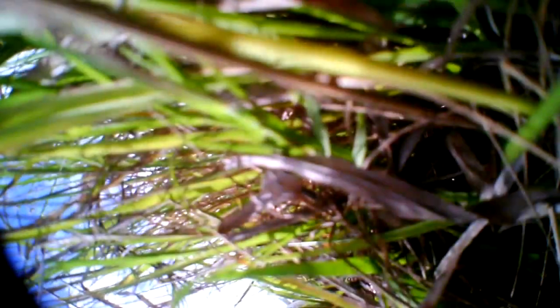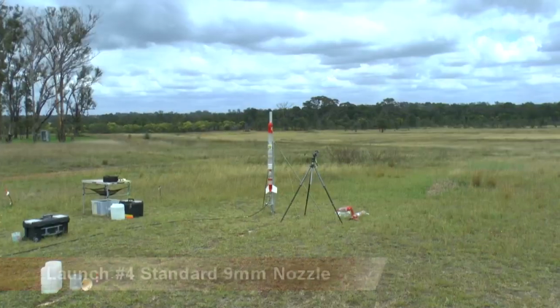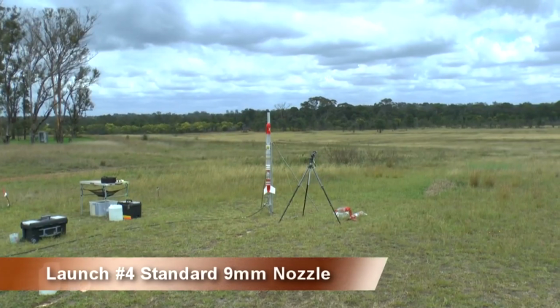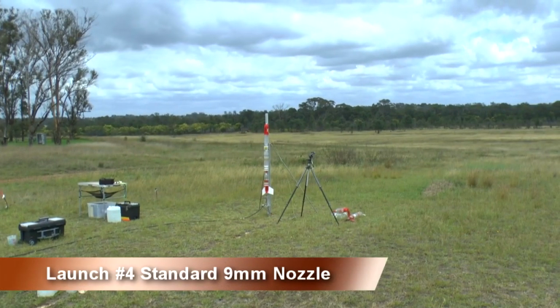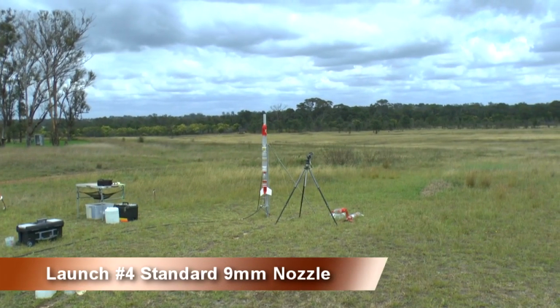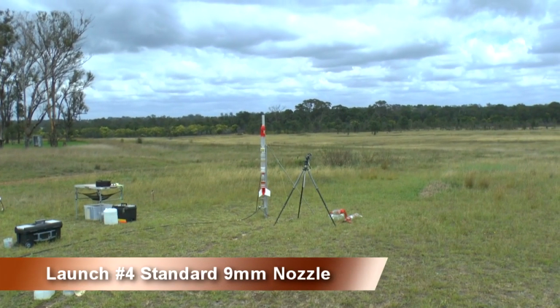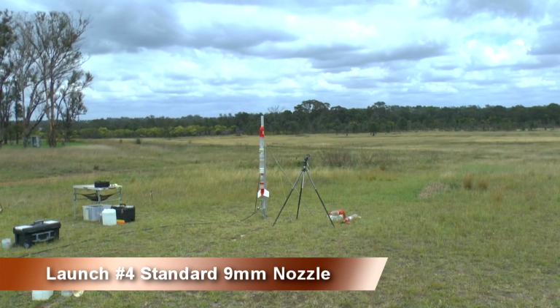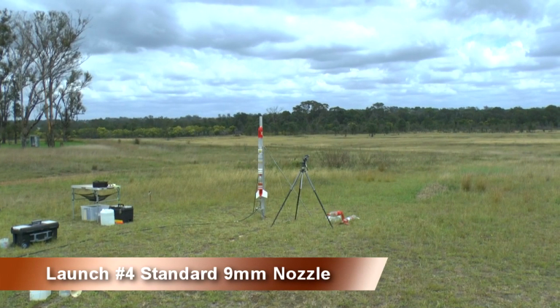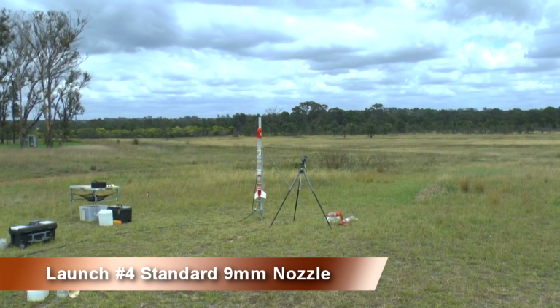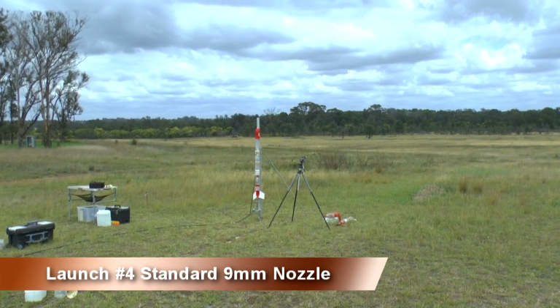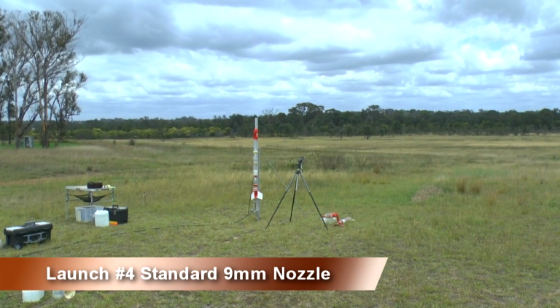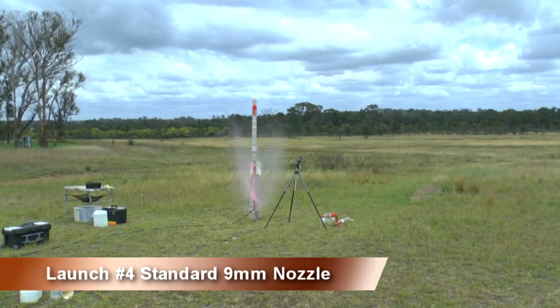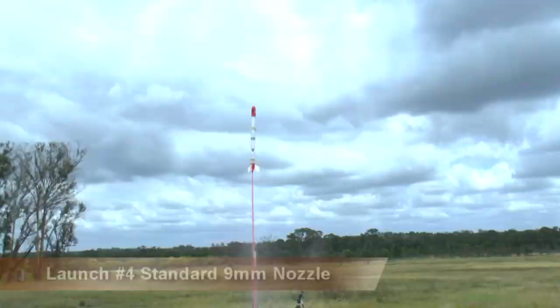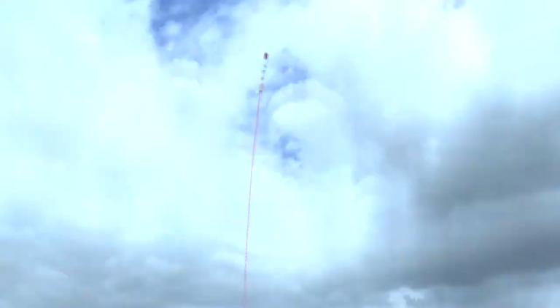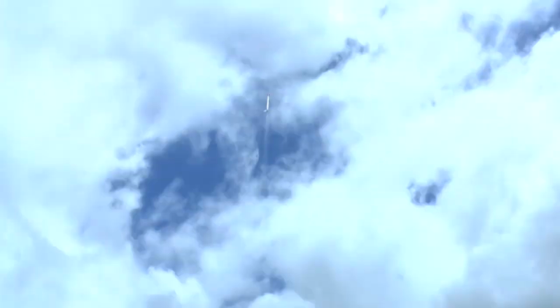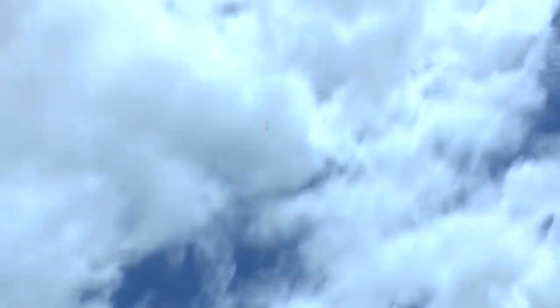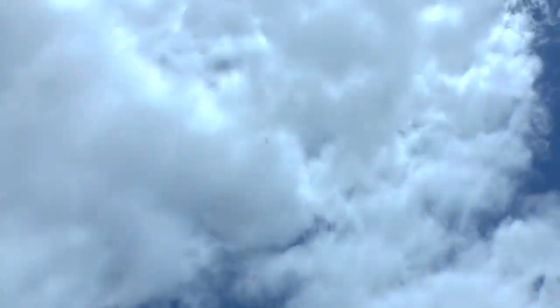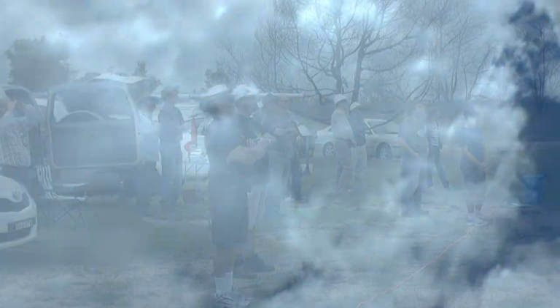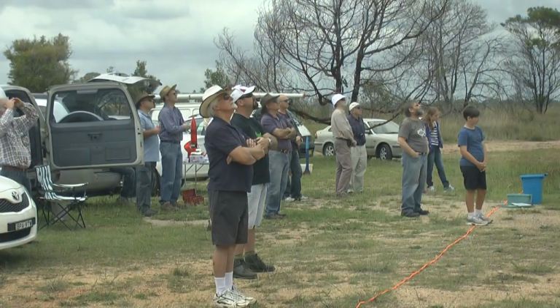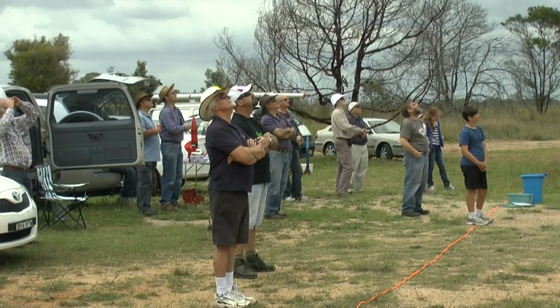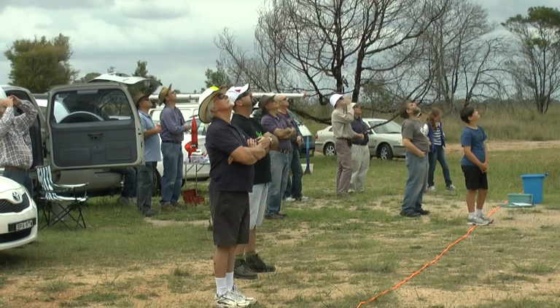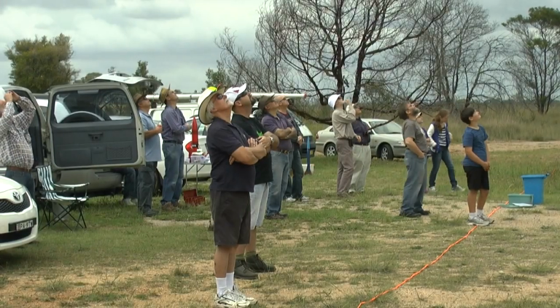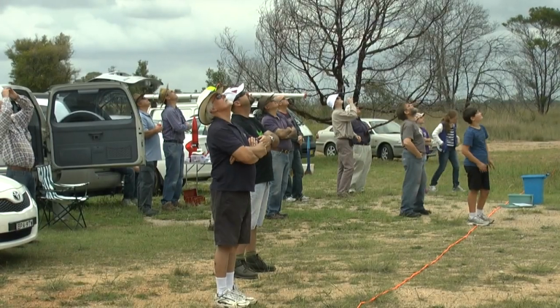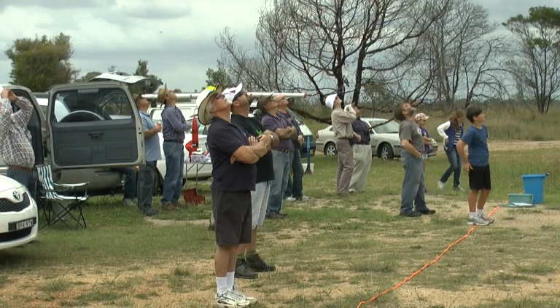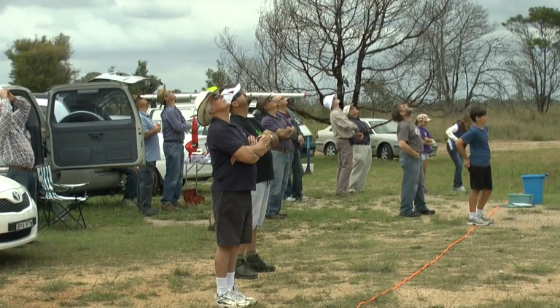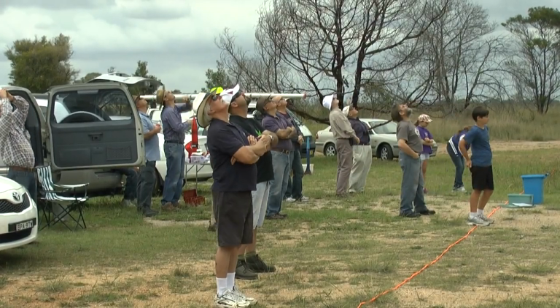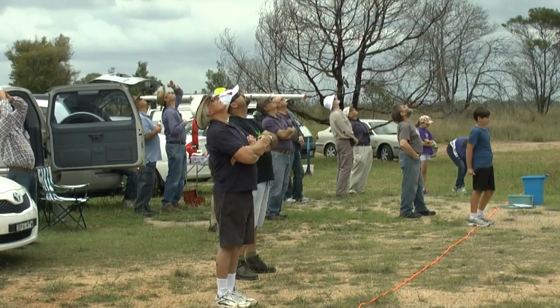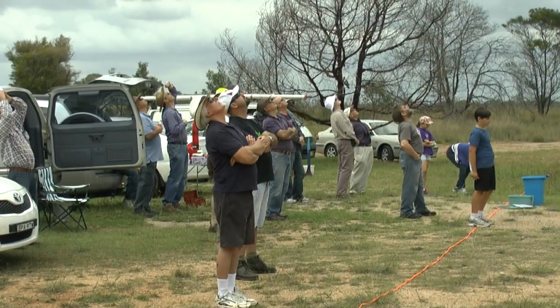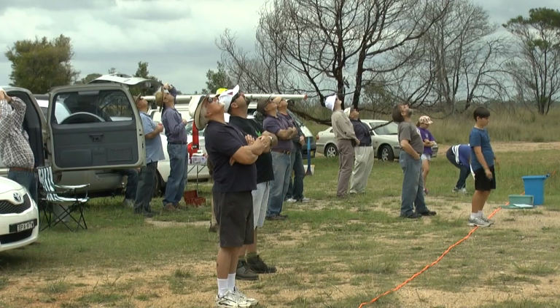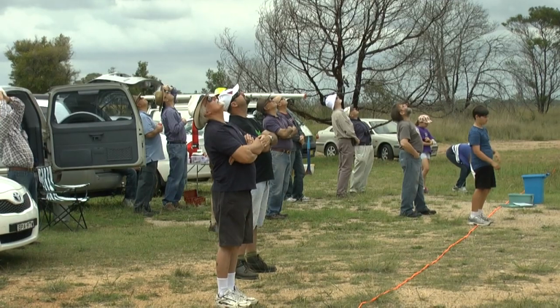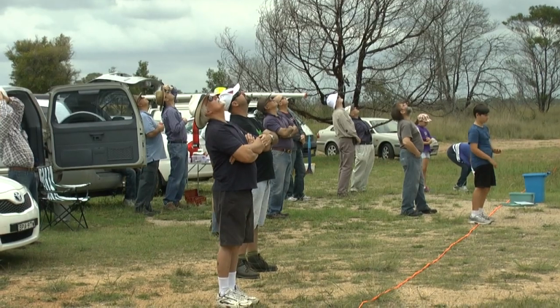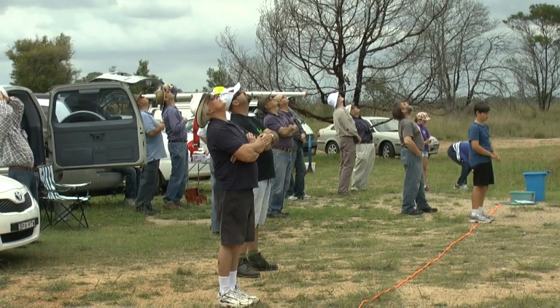This is a comparison flight with a normal 9mm nozzle, launched at the same pressure. It went almost twice as high.